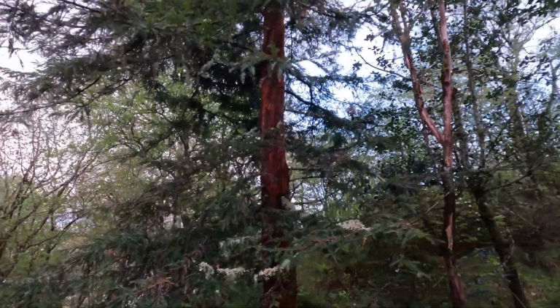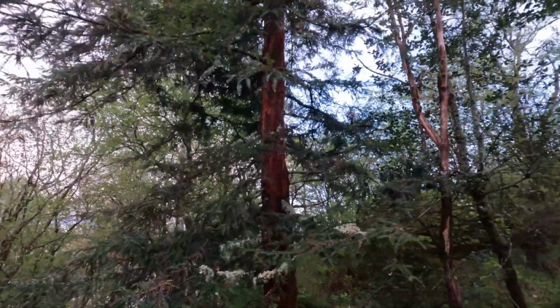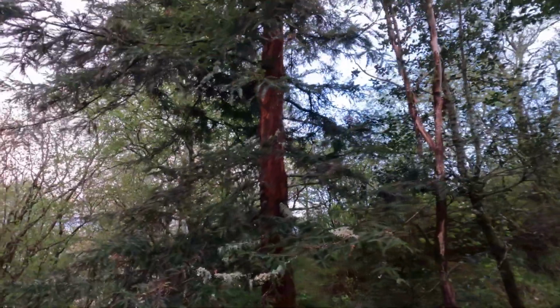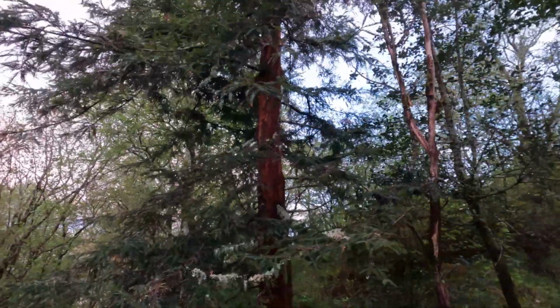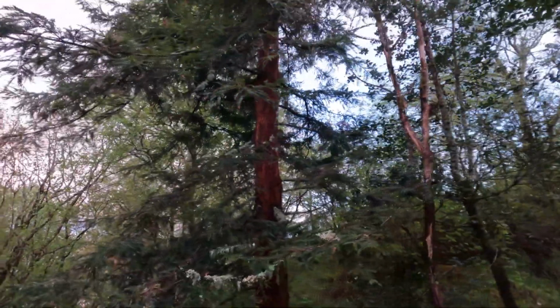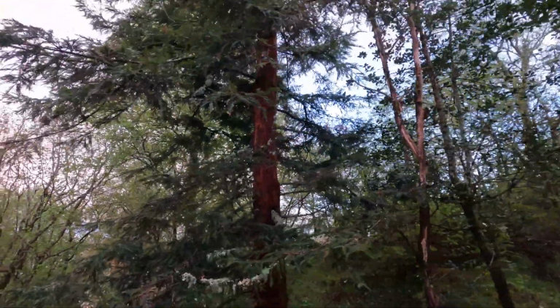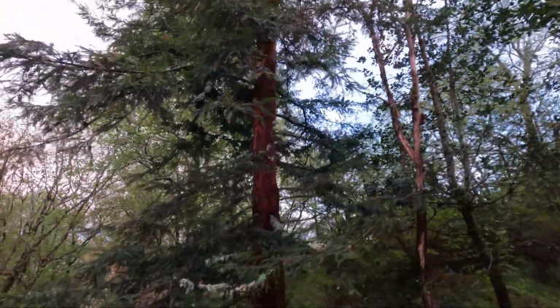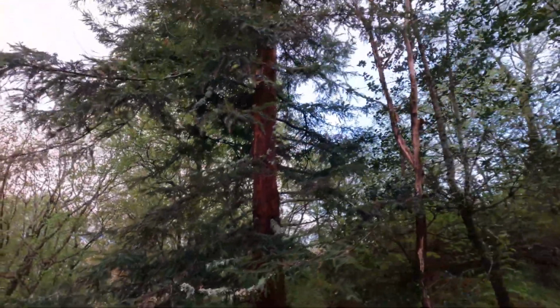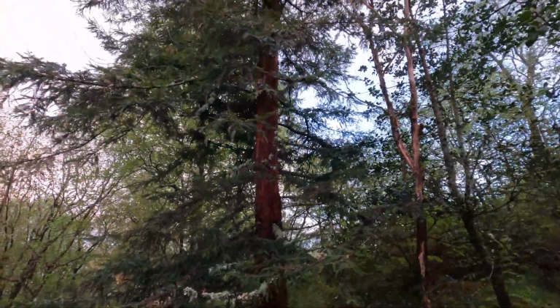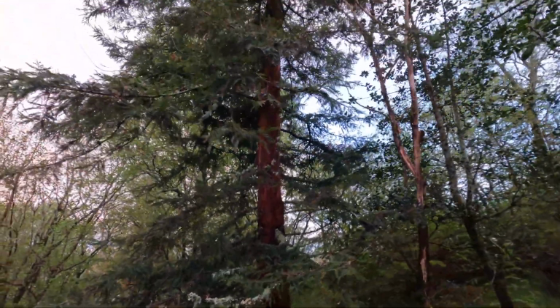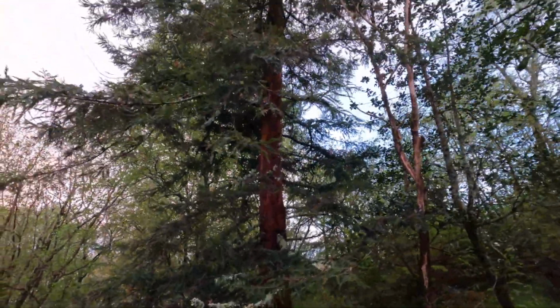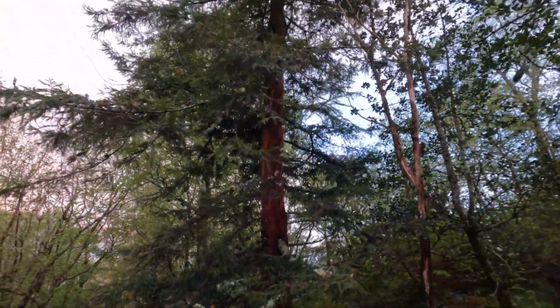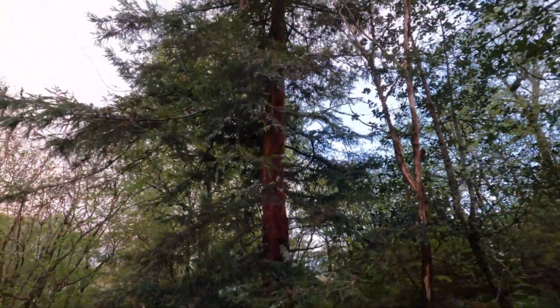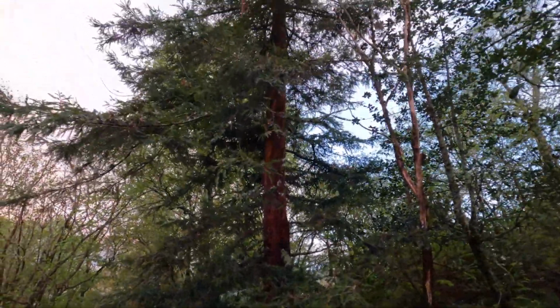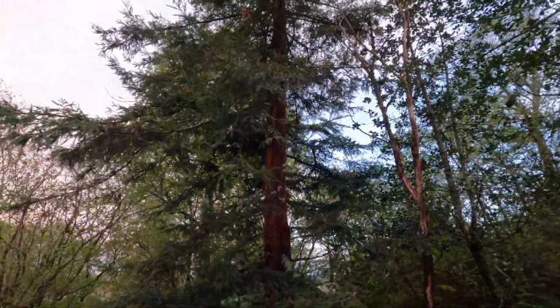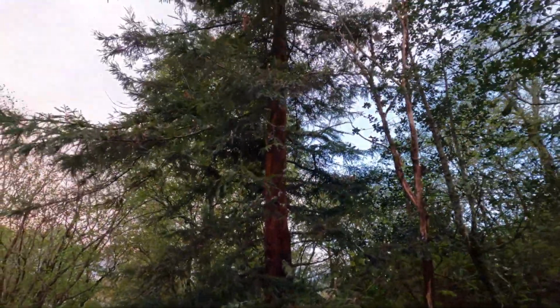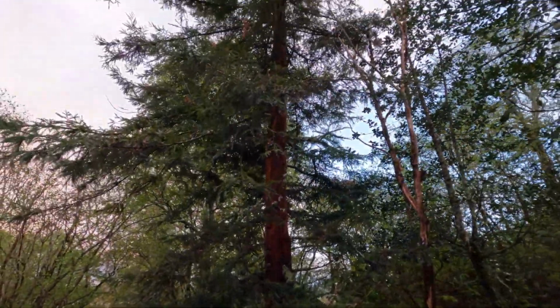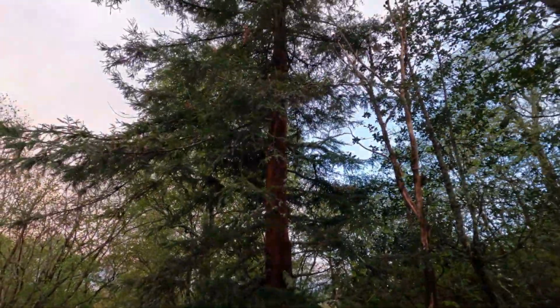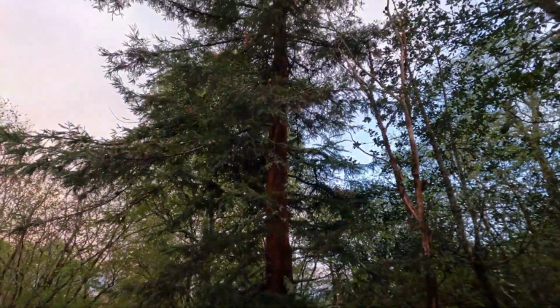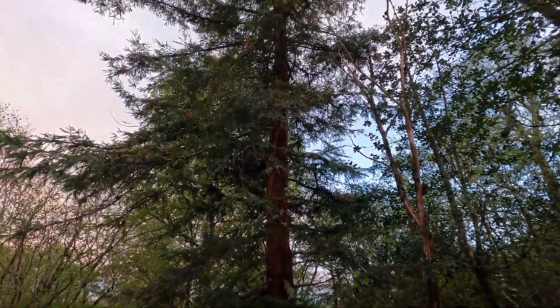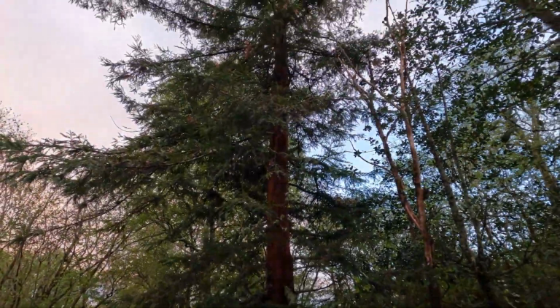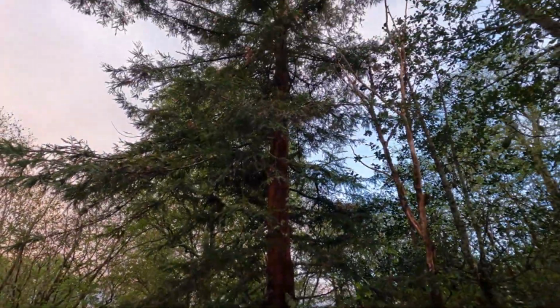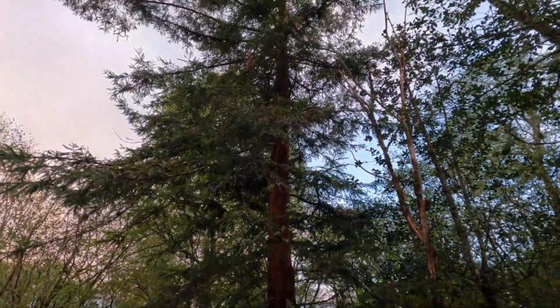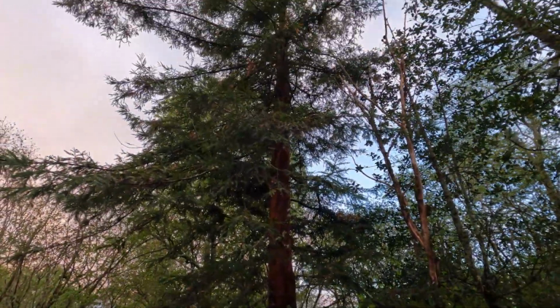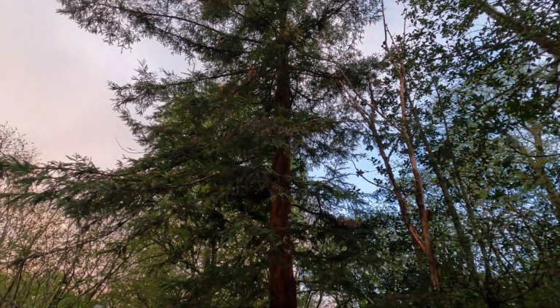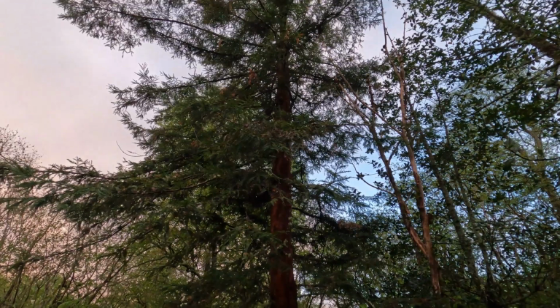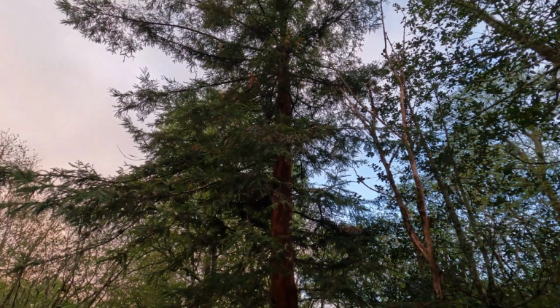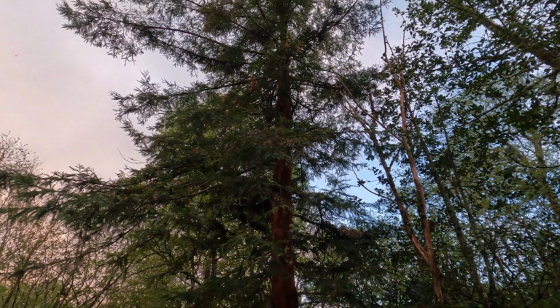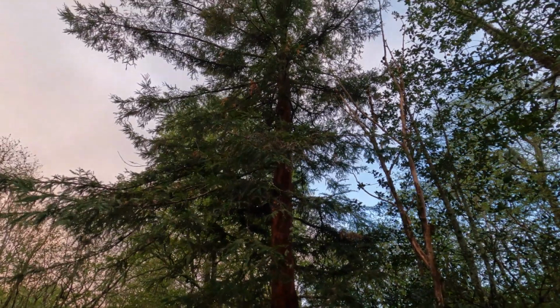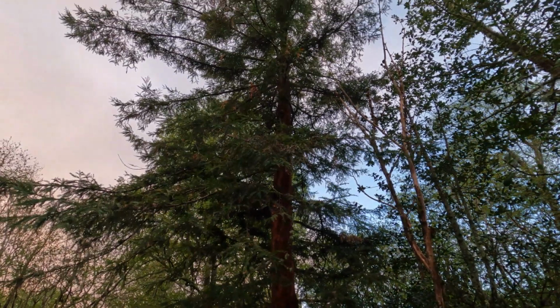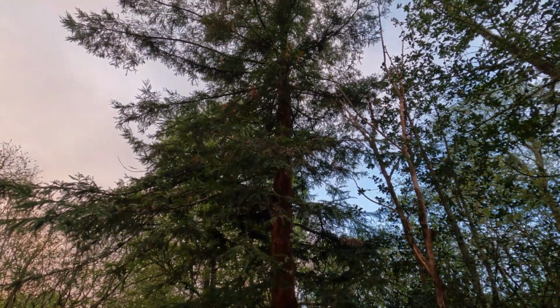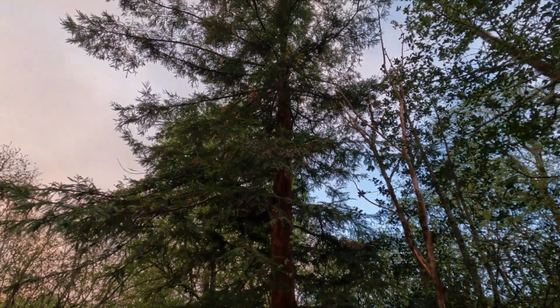This tree is also getting some height. Don't know the age.